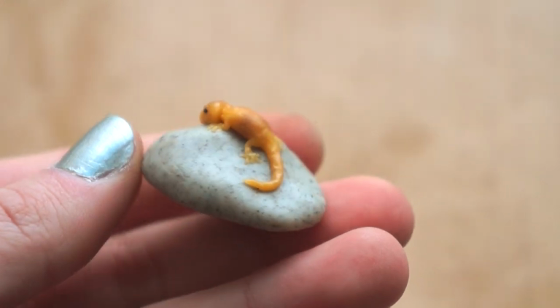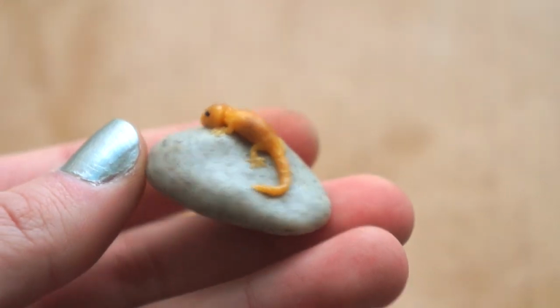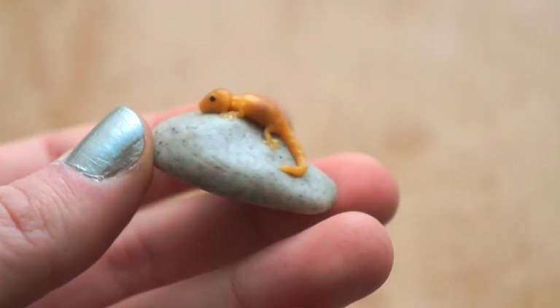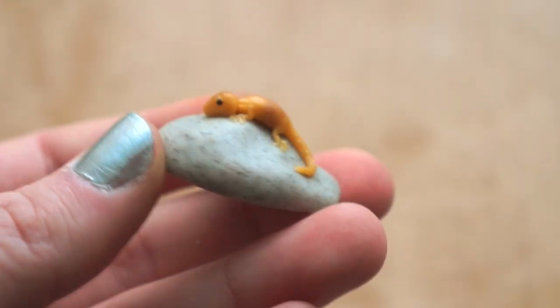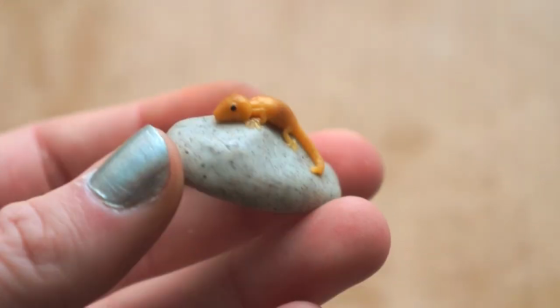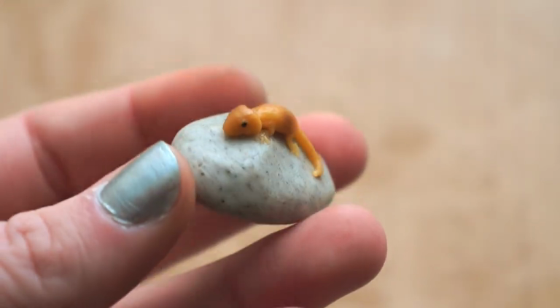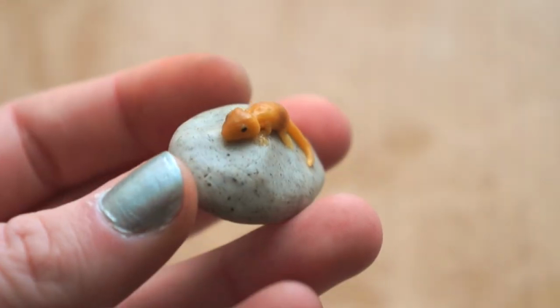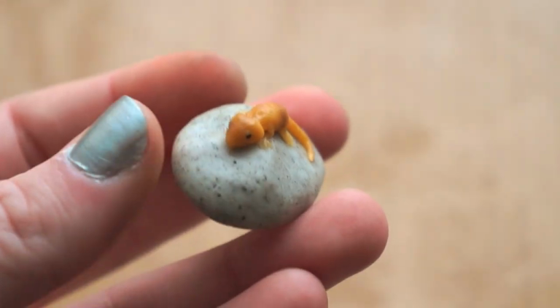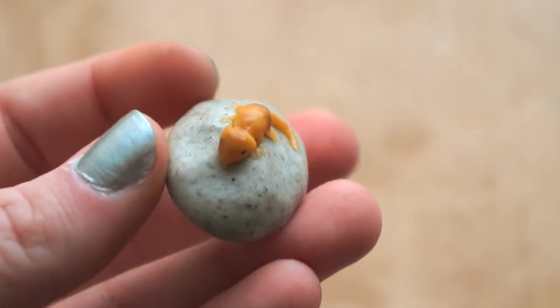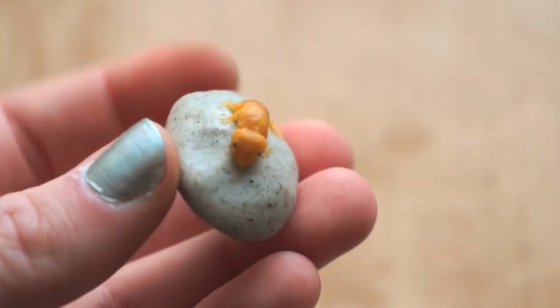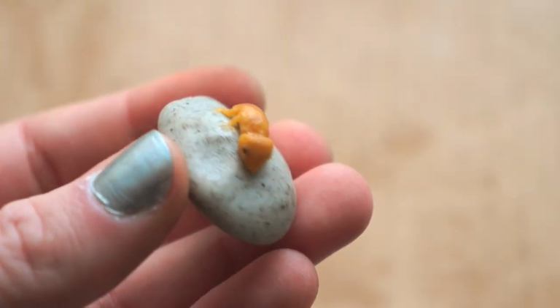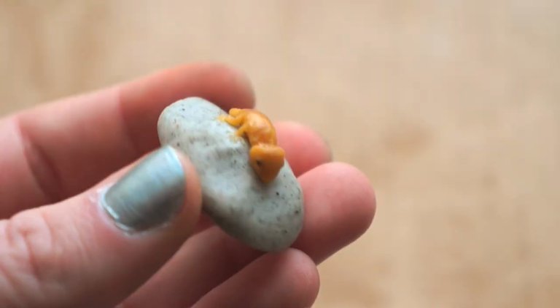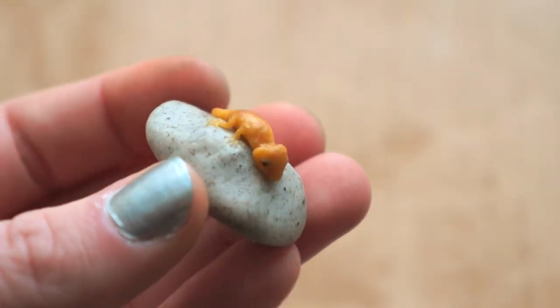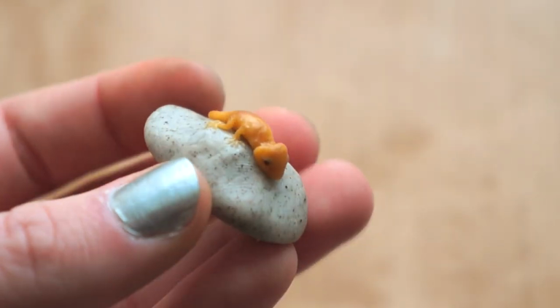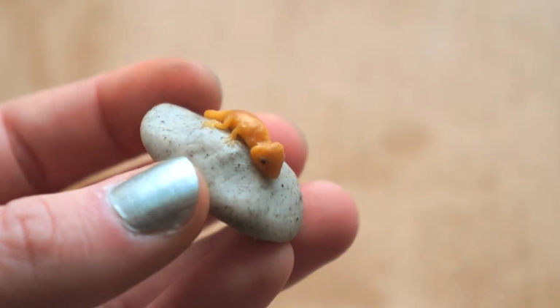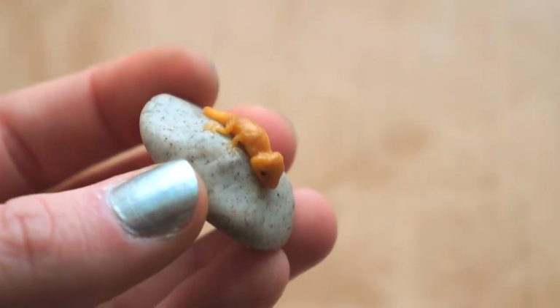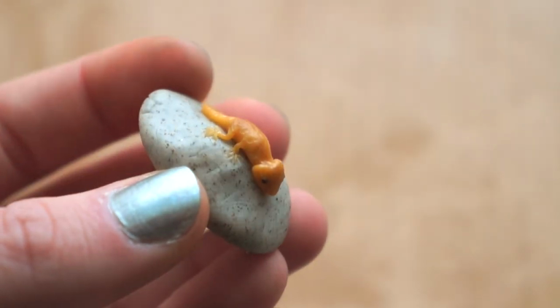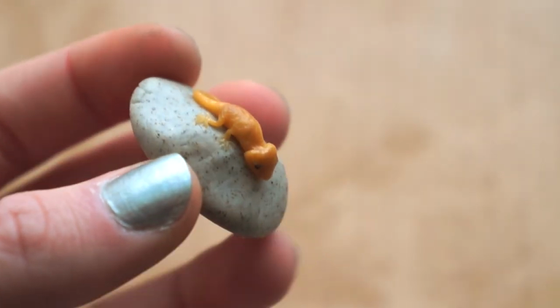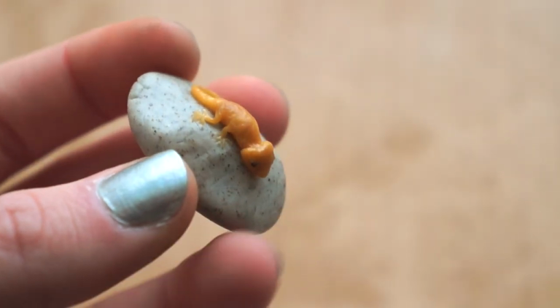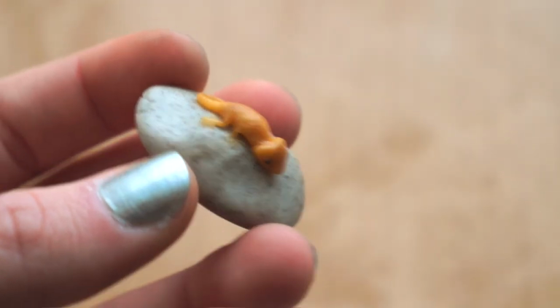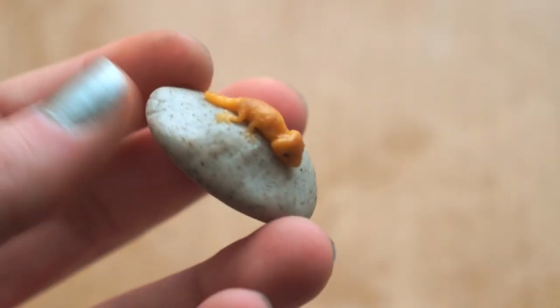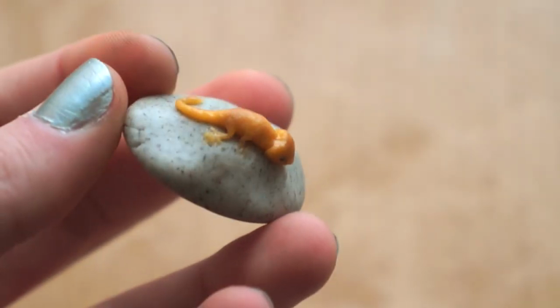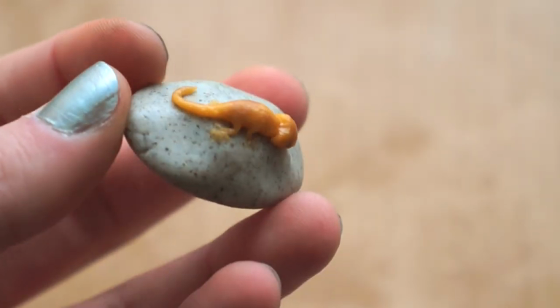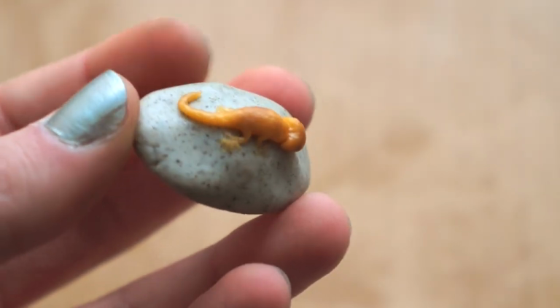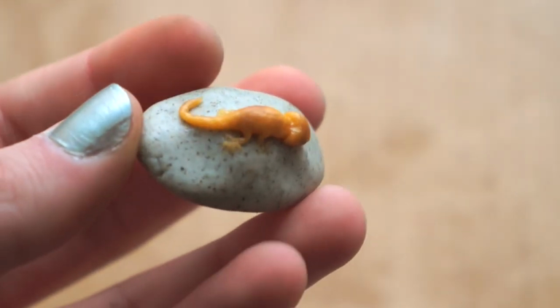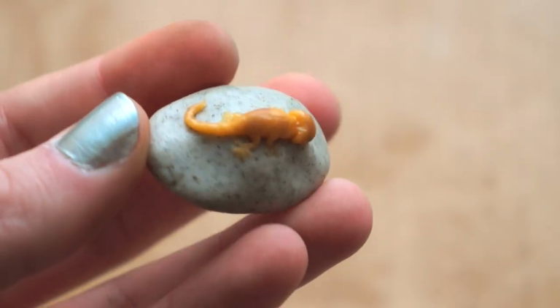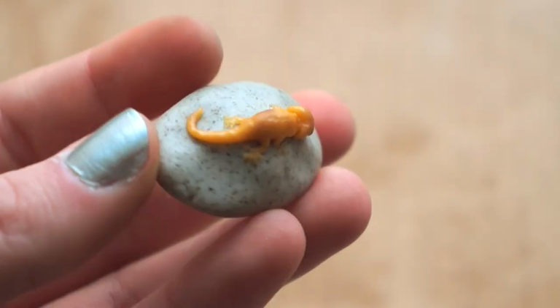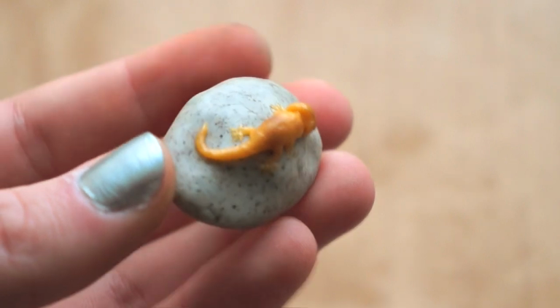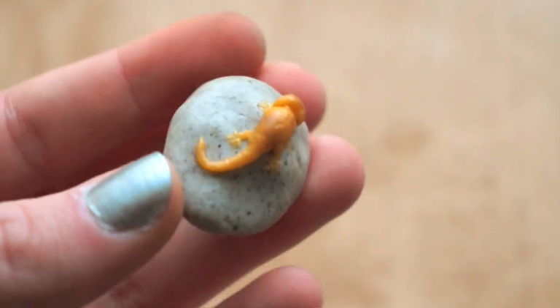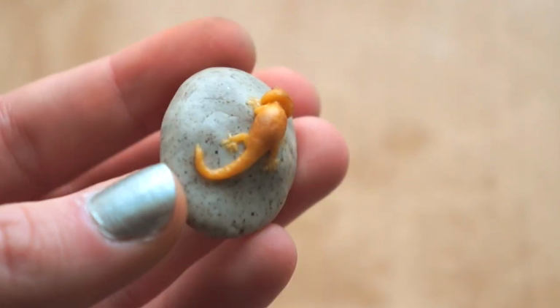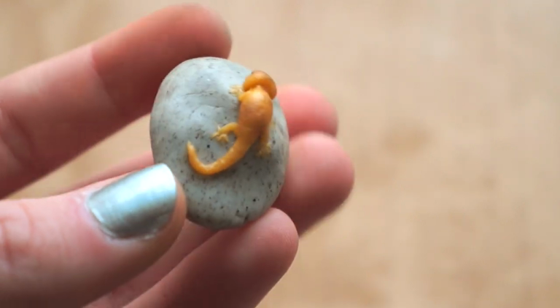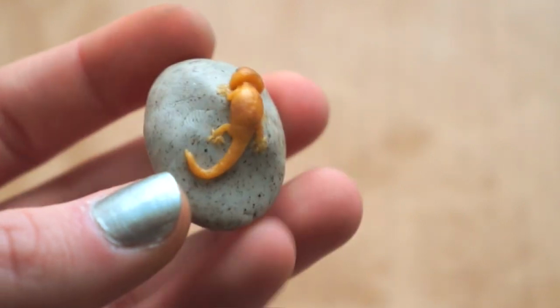Today I'll be showing you how to make these tiny, adorable geckos that I'm just obsessed with.